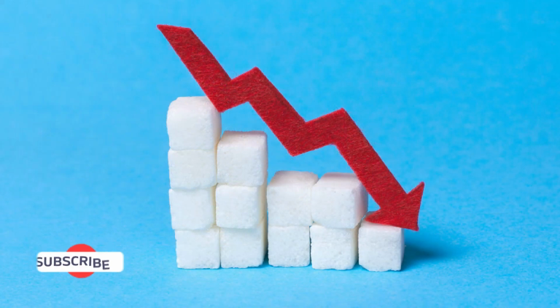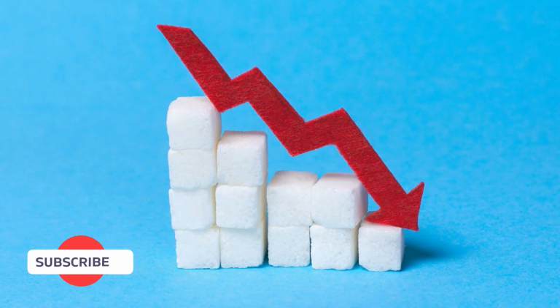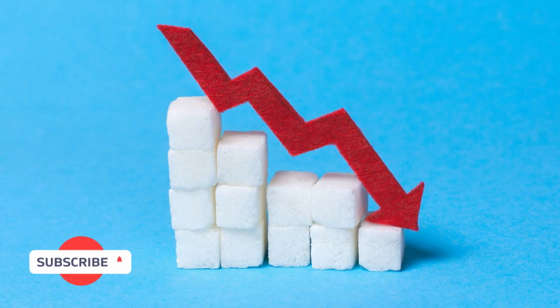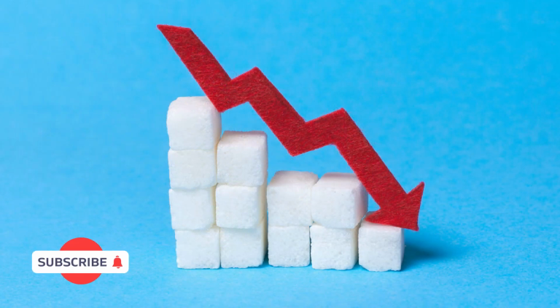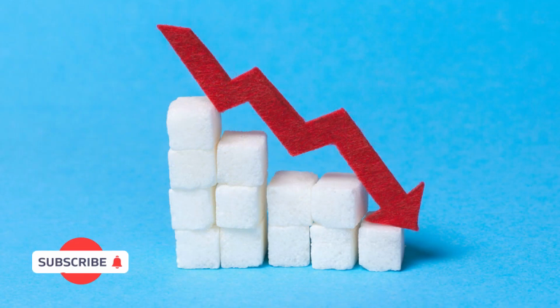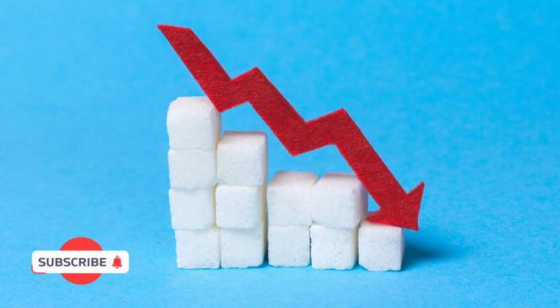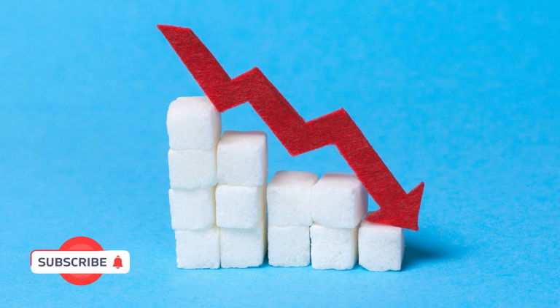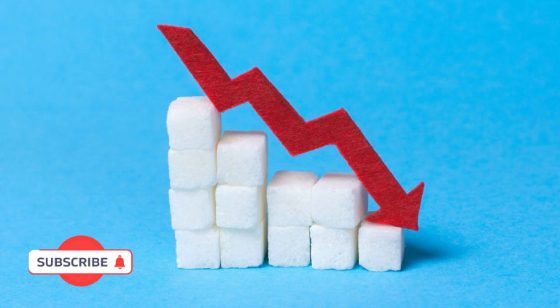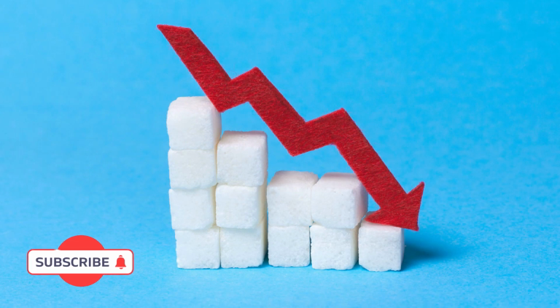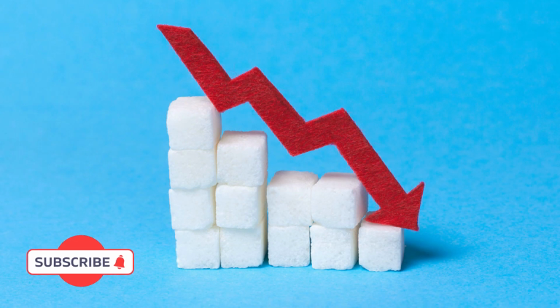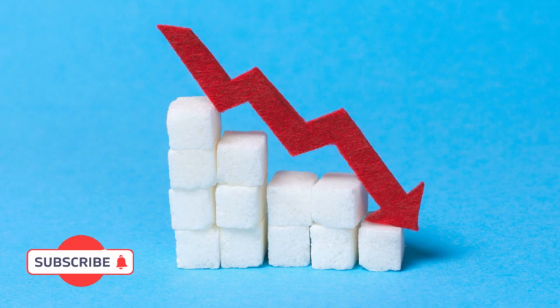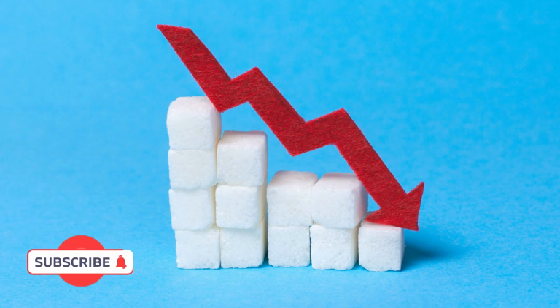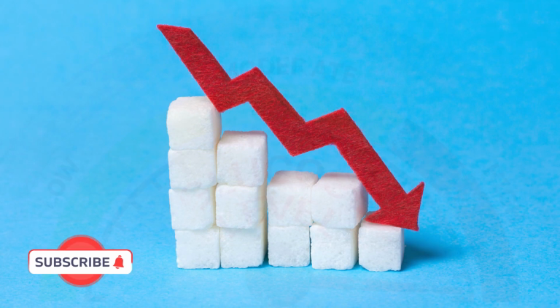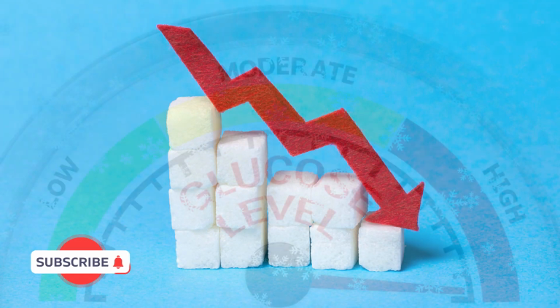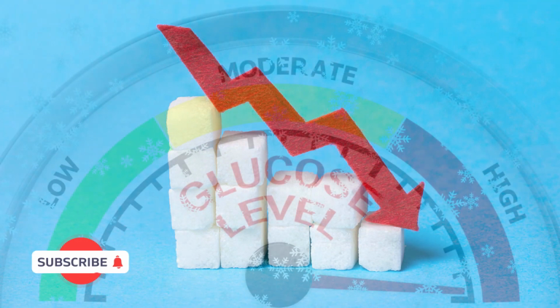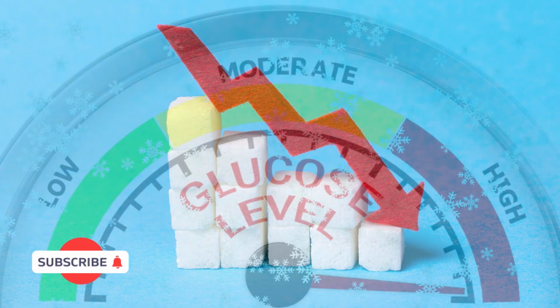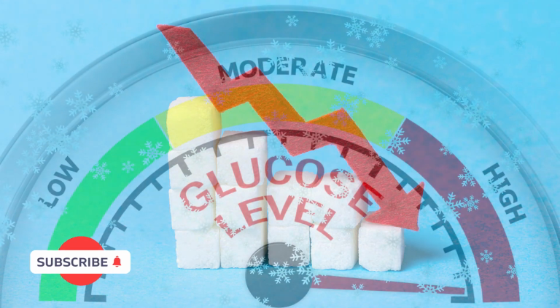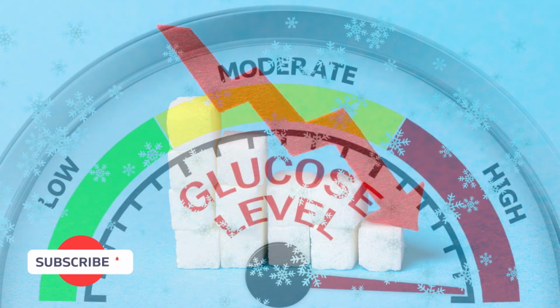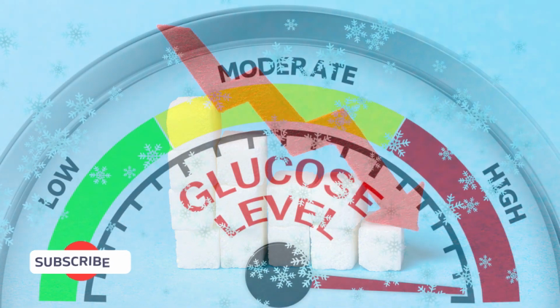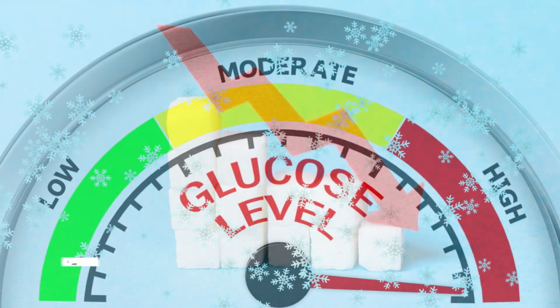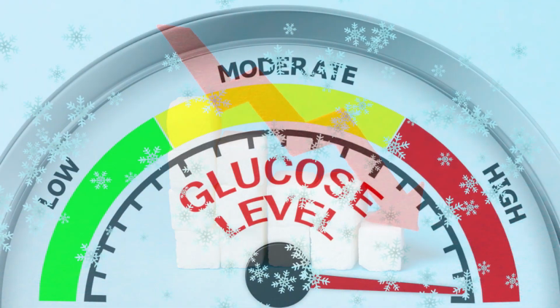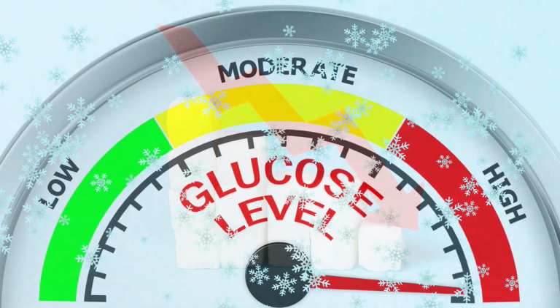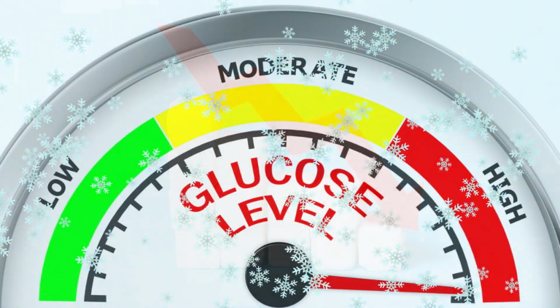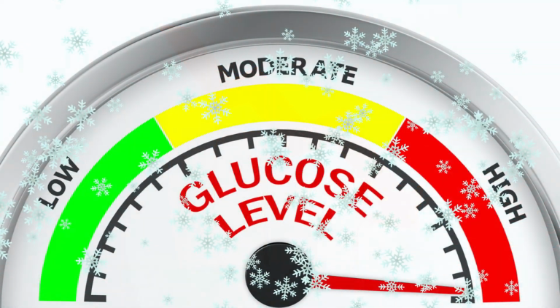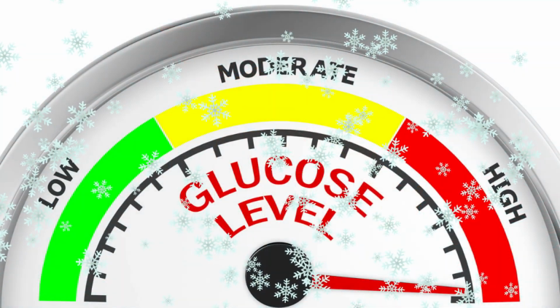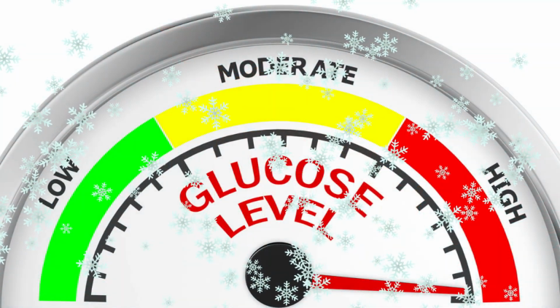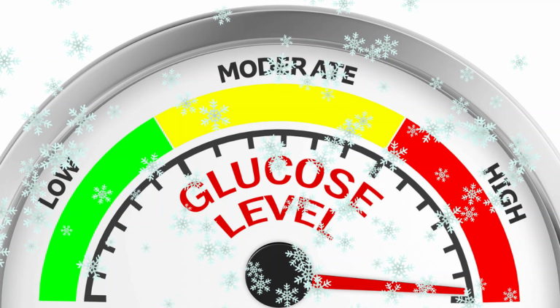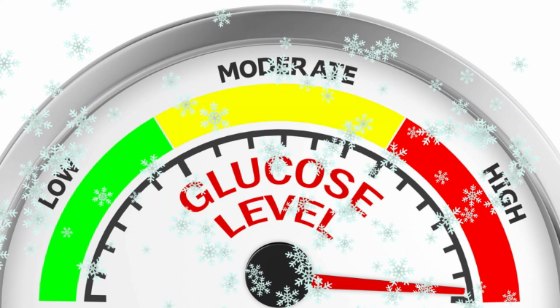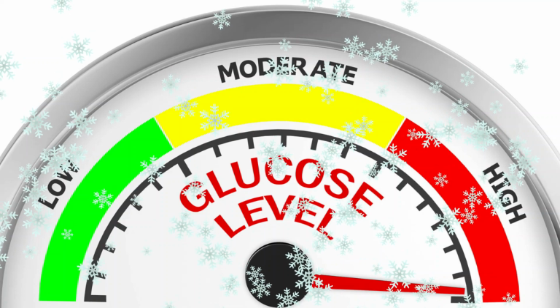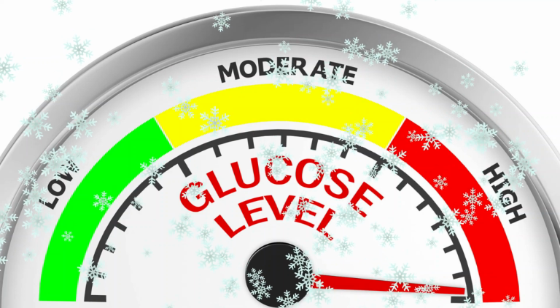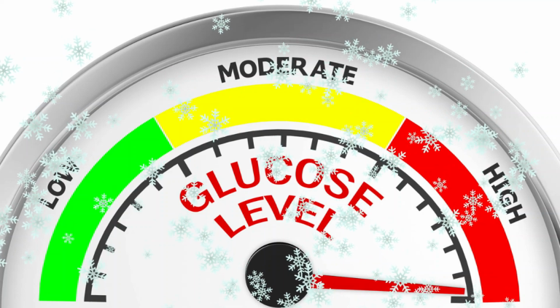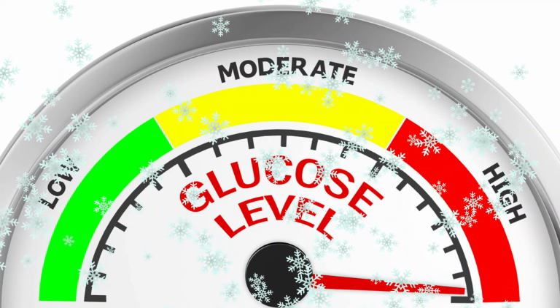Sprouted grain bread may also have a lower glycemic index, which means it won't spike your blood sugar as much.